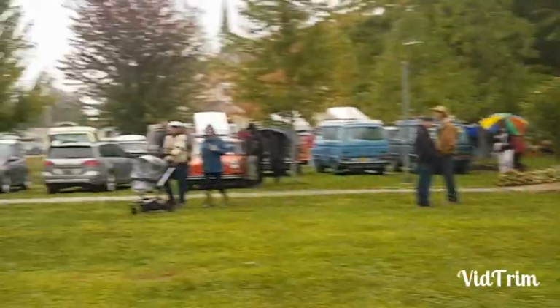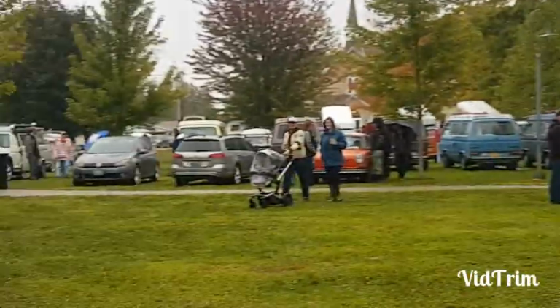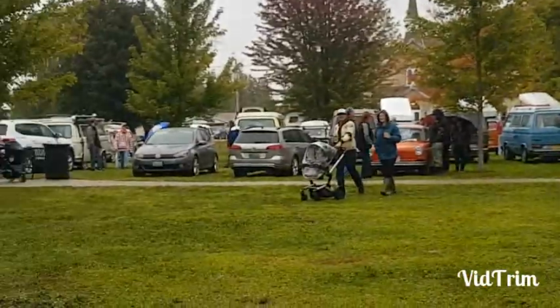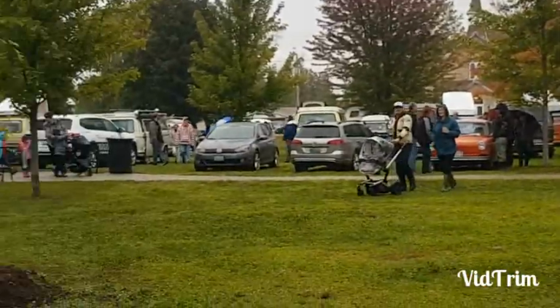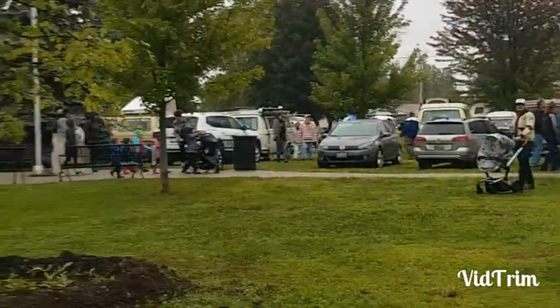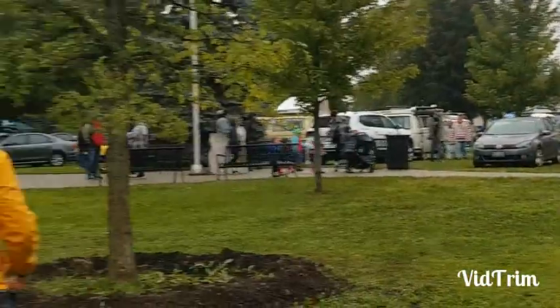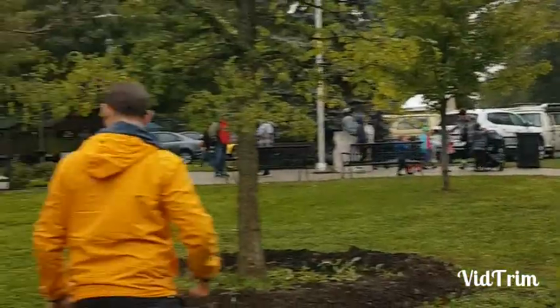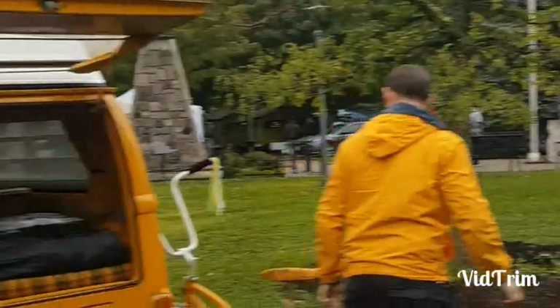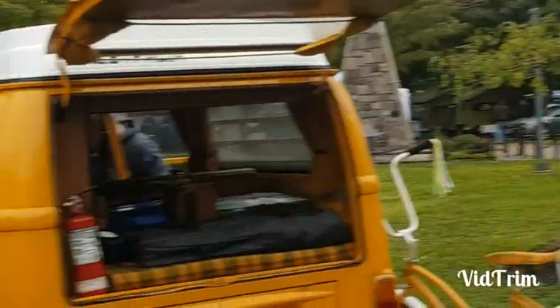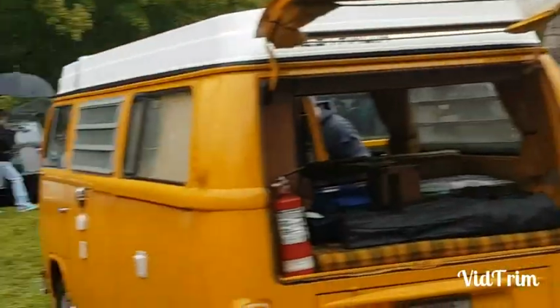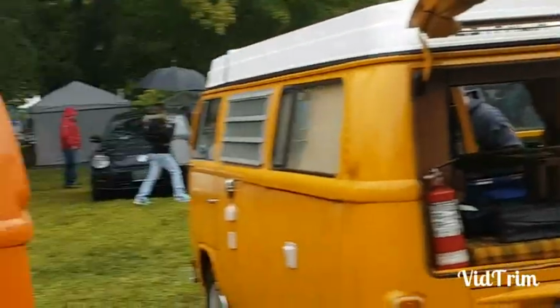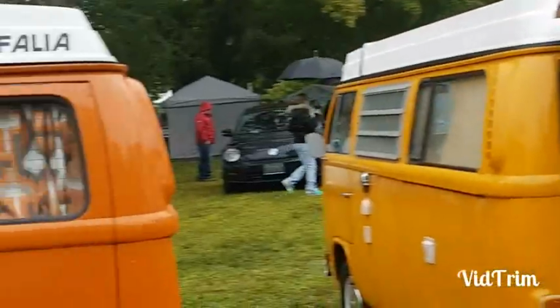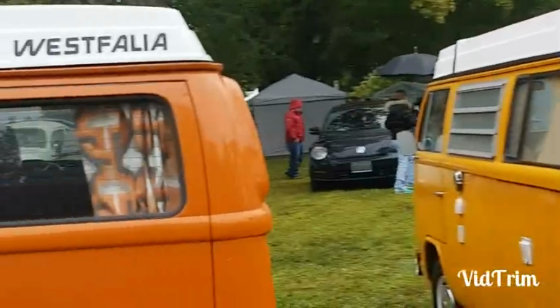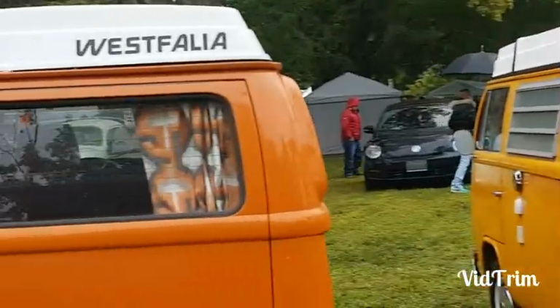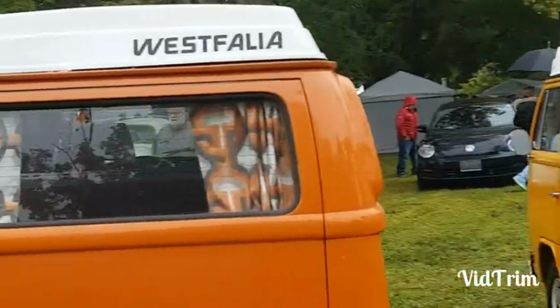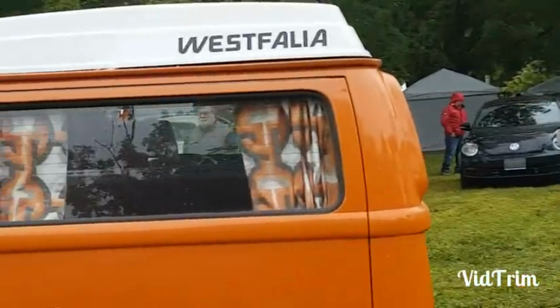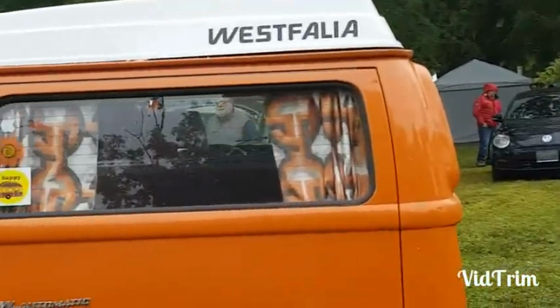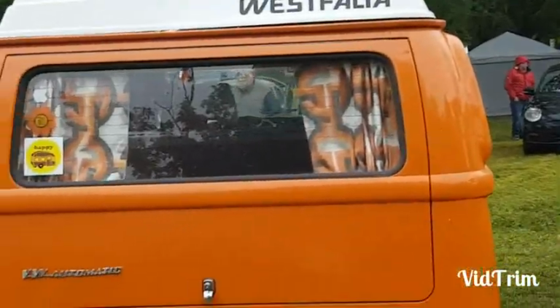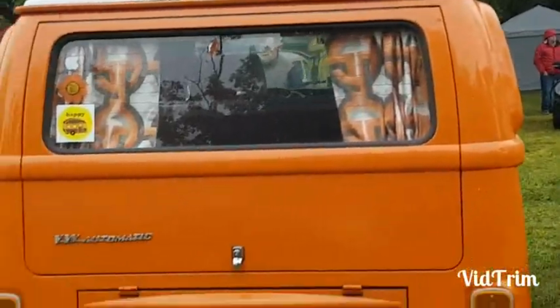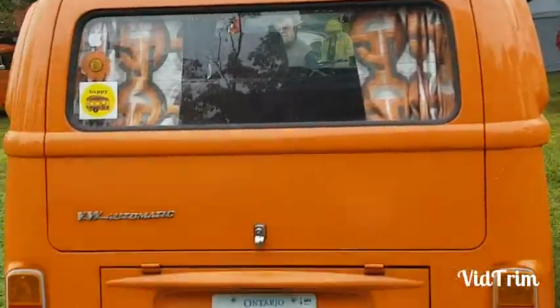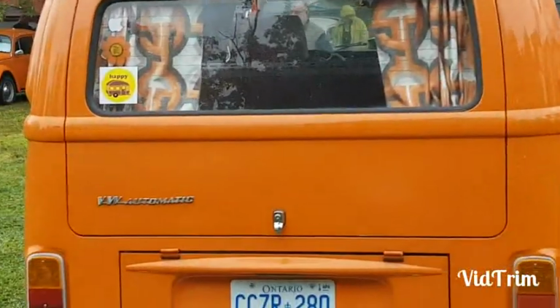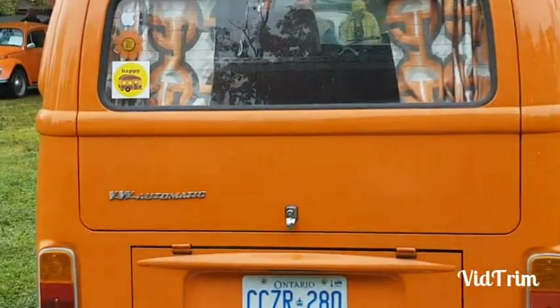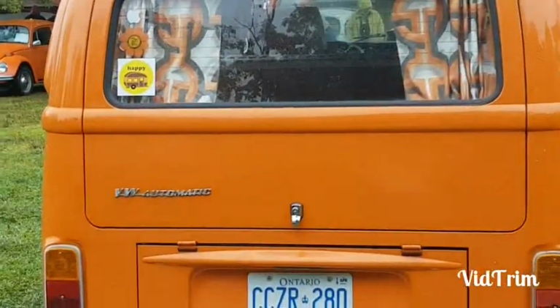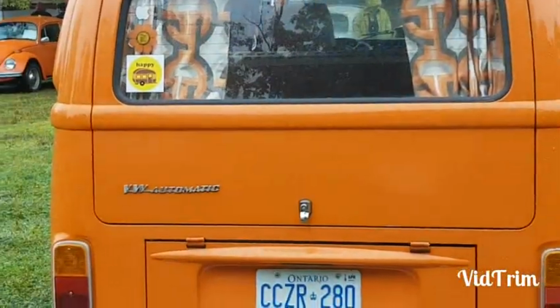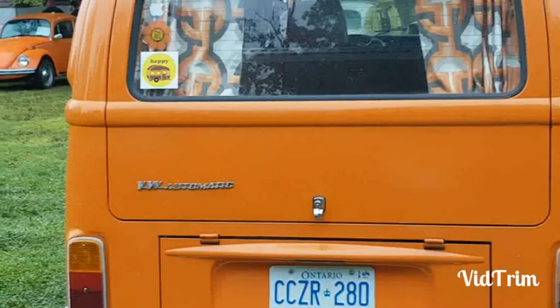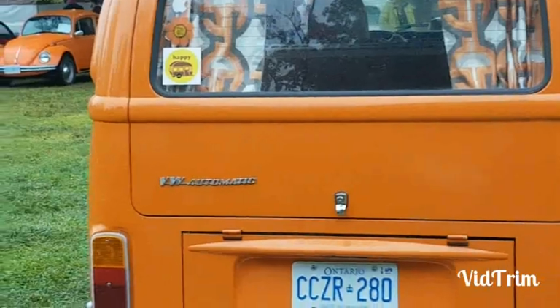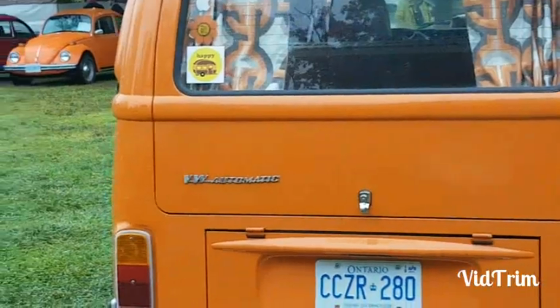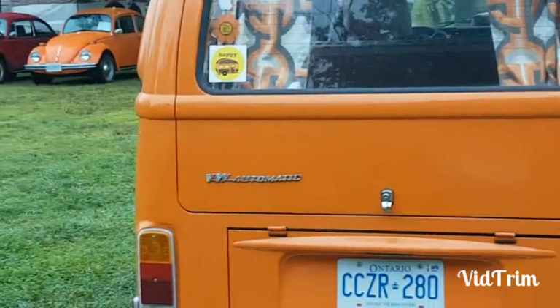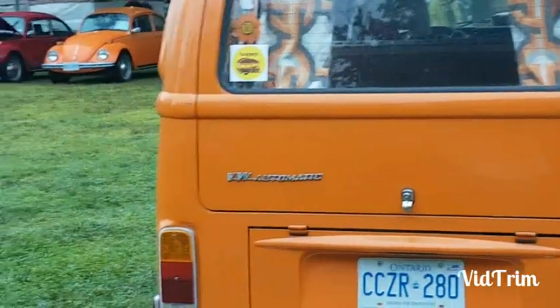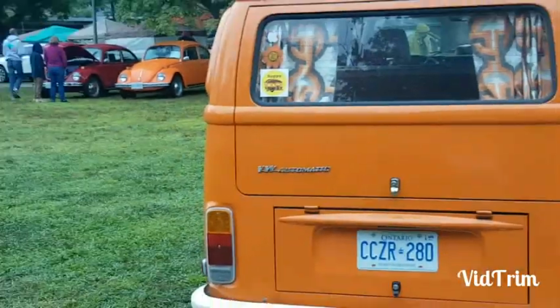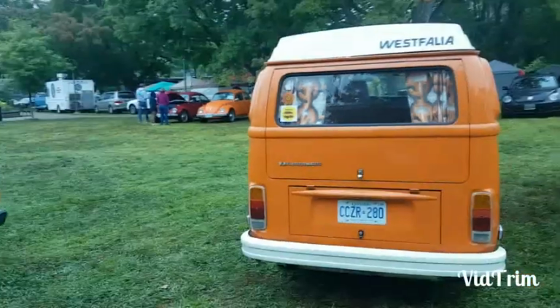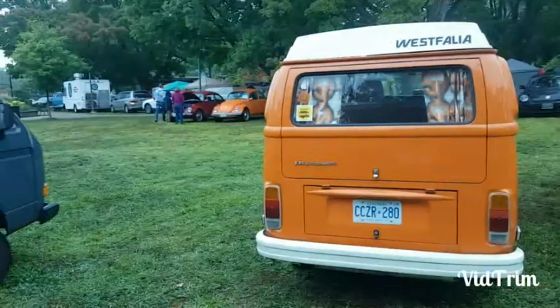And then there's one that was an automatic! There's not too many of those around!